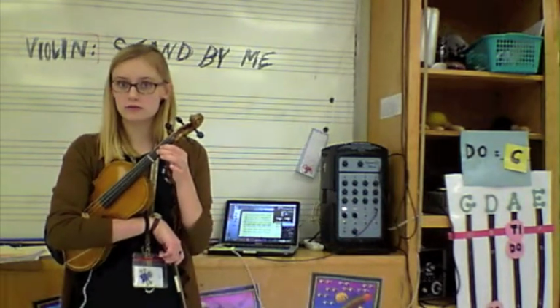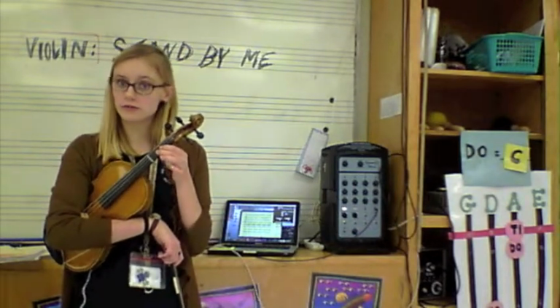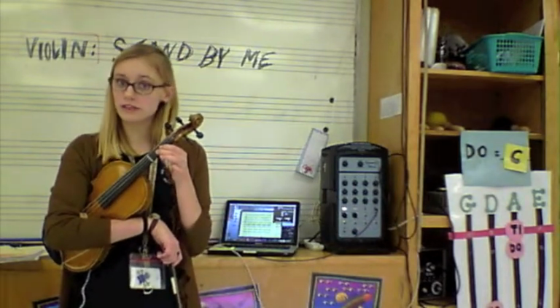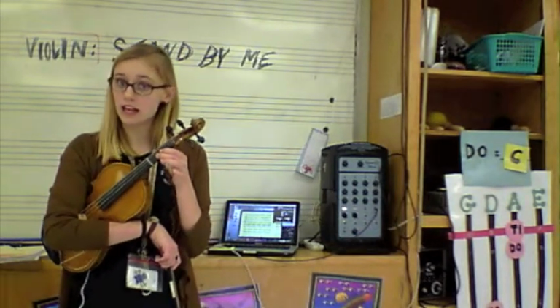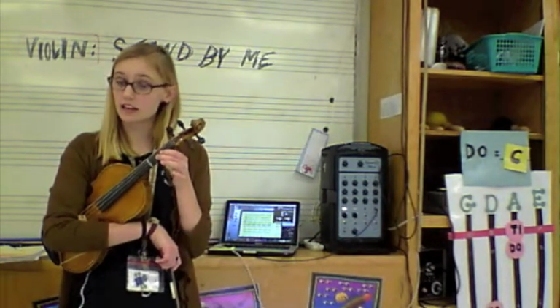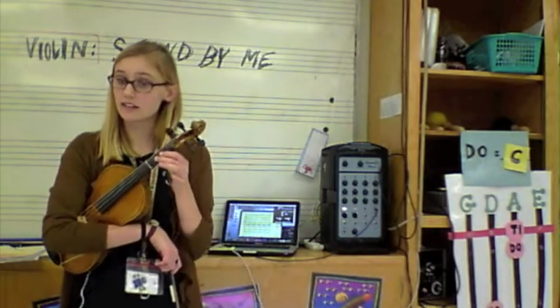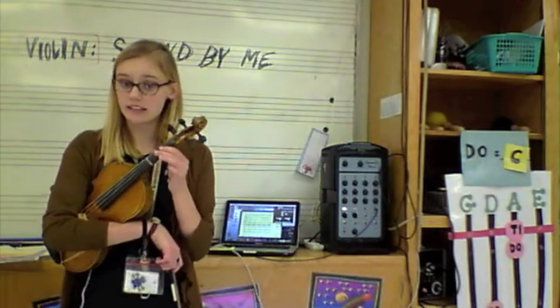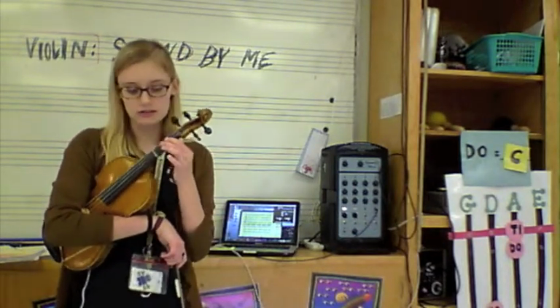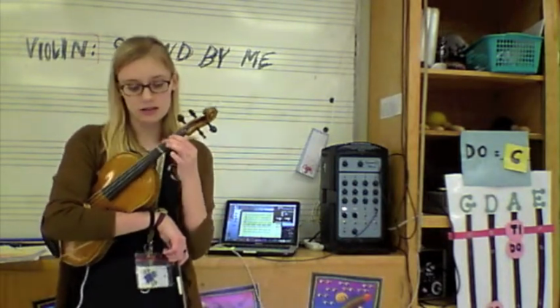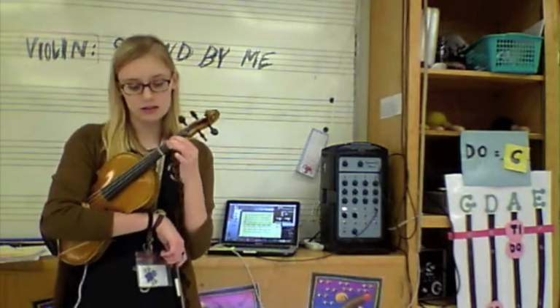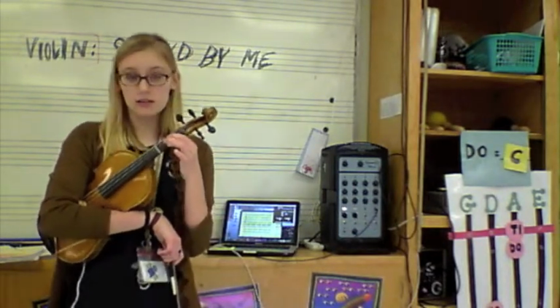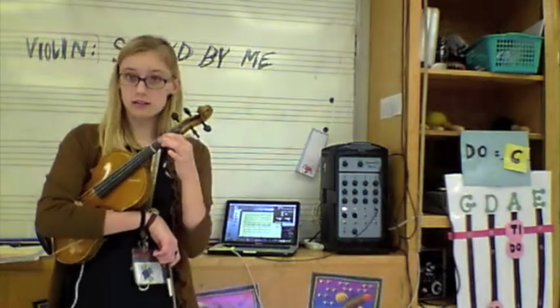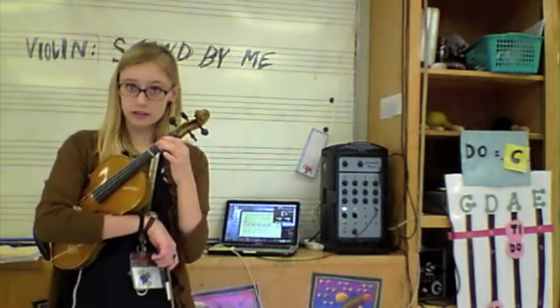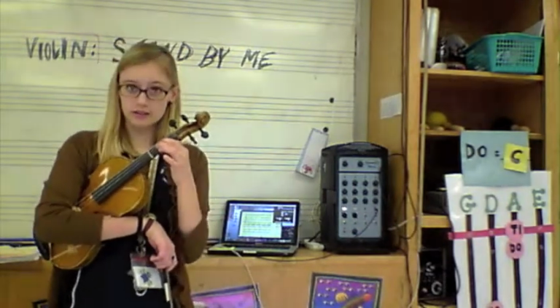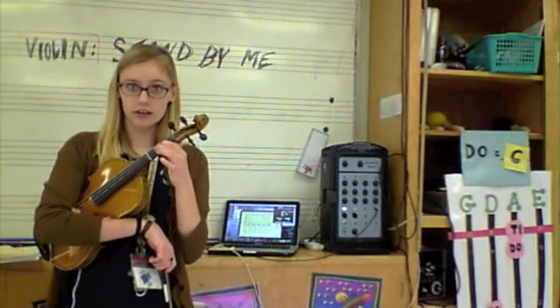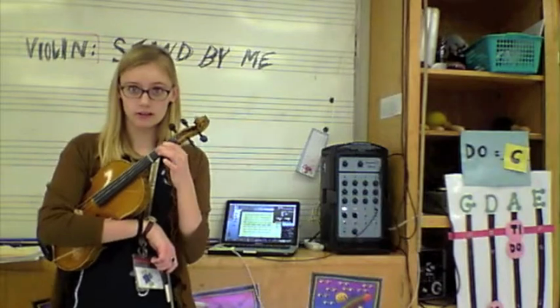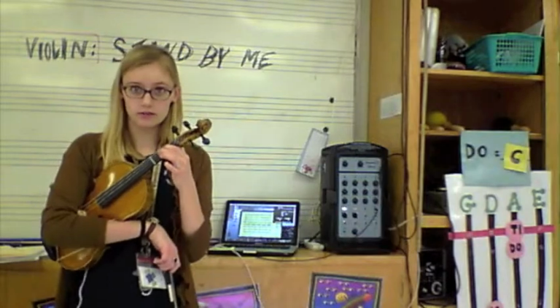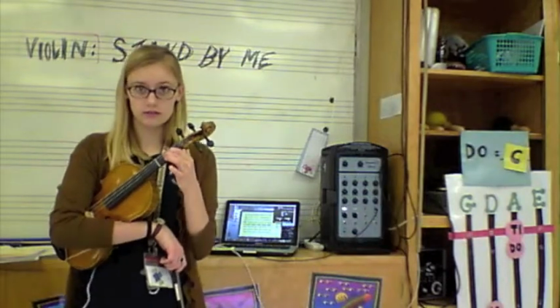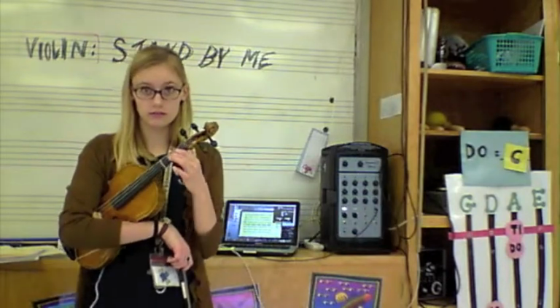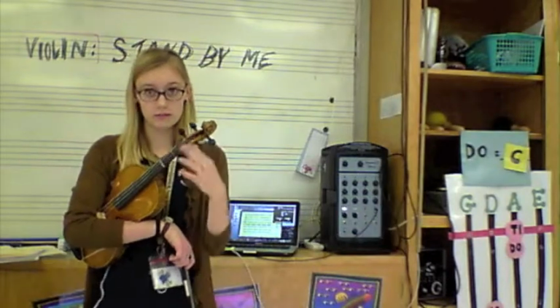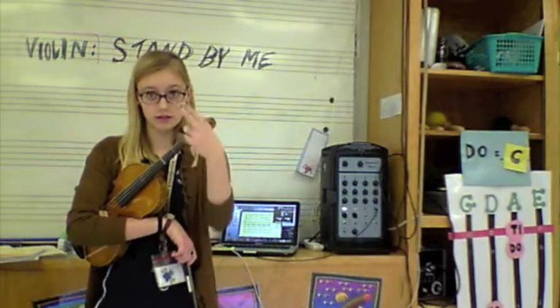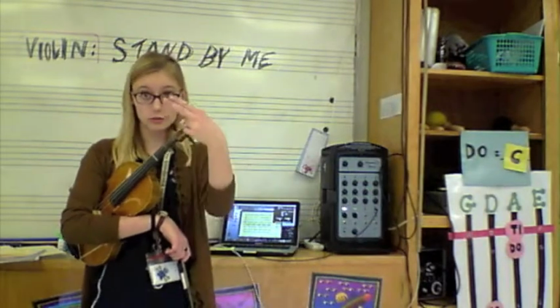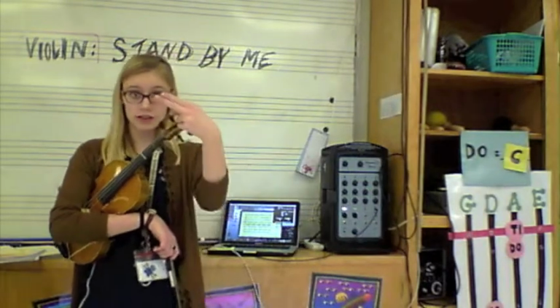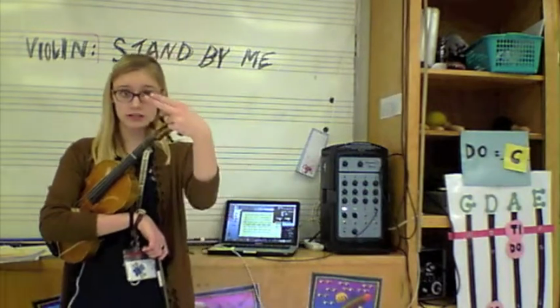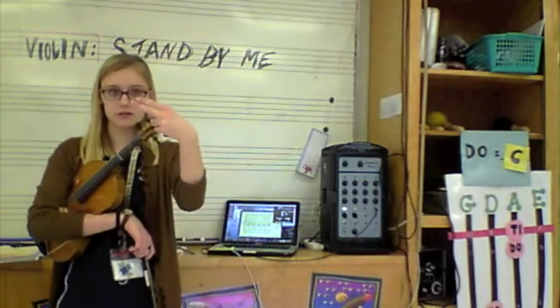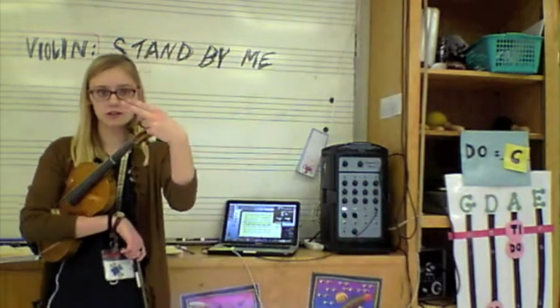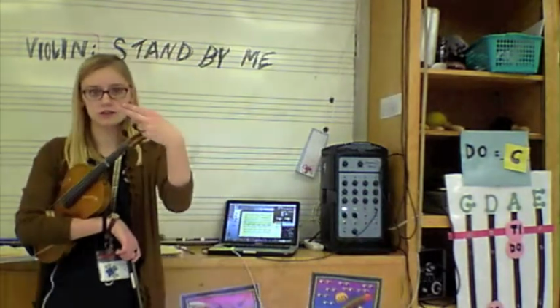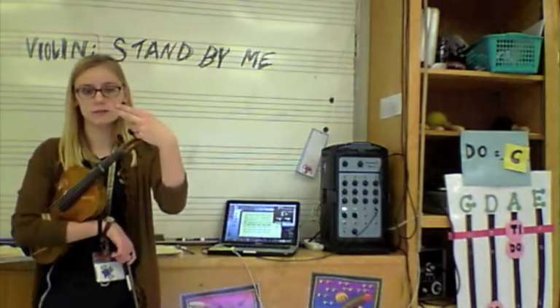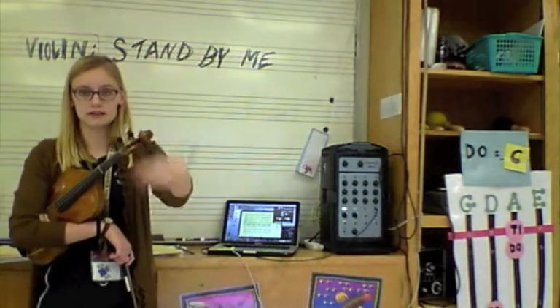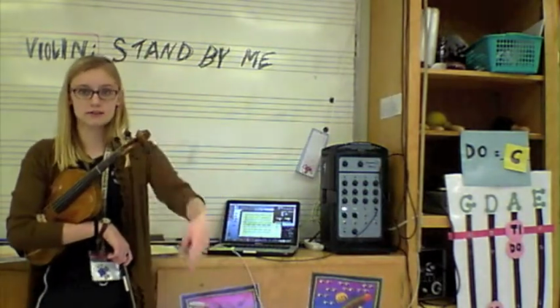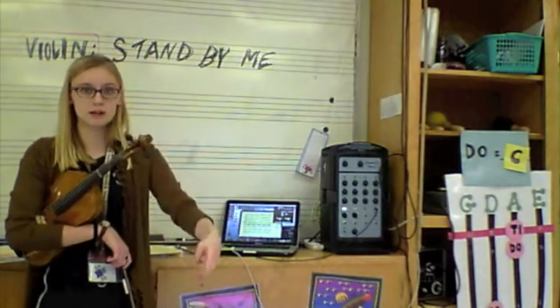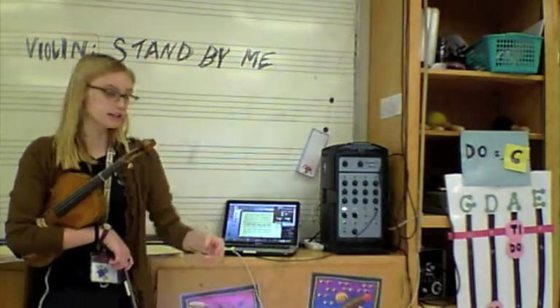Don't forget, on the D string, you've also got a low two. So make sure one and two touch. They're best buds.